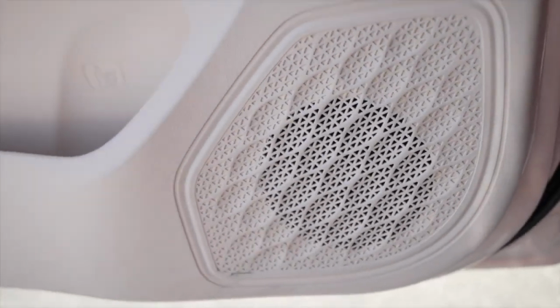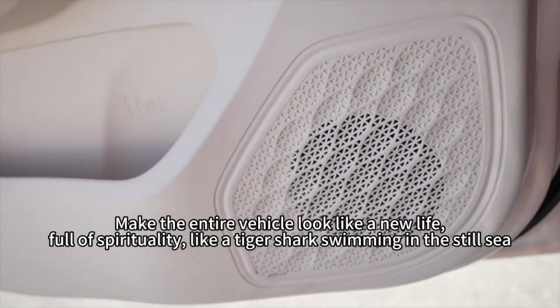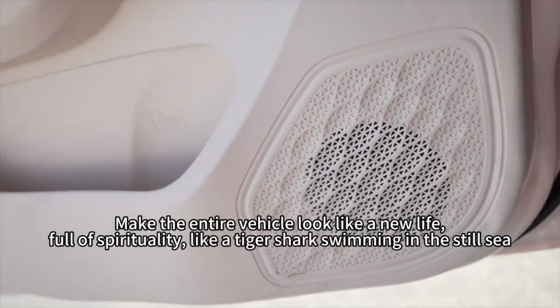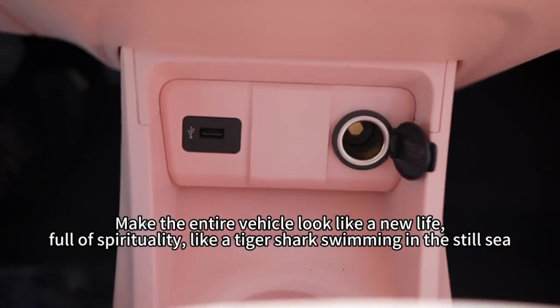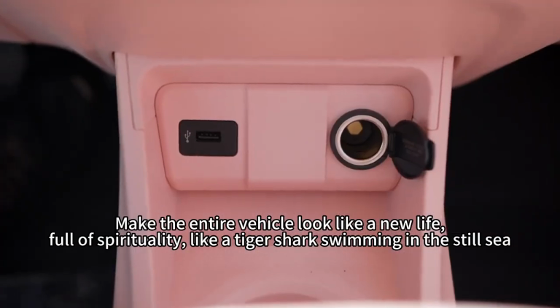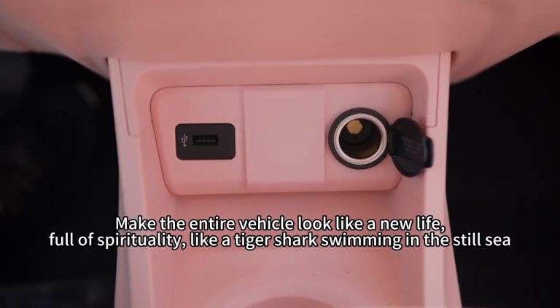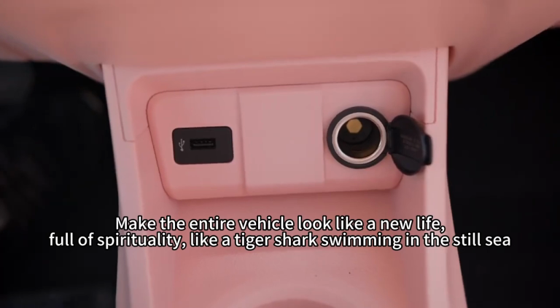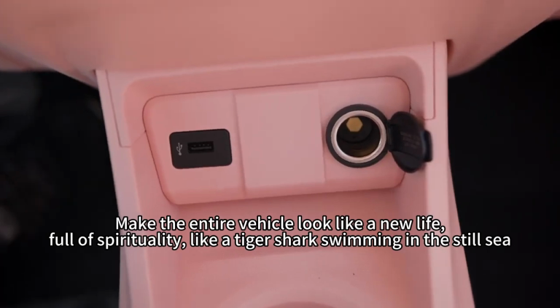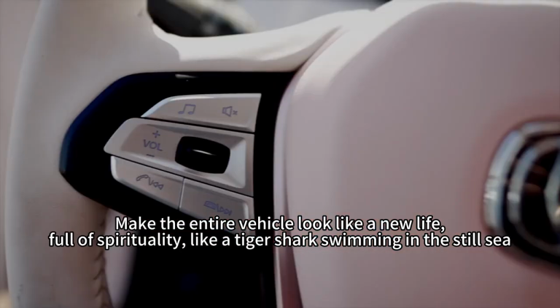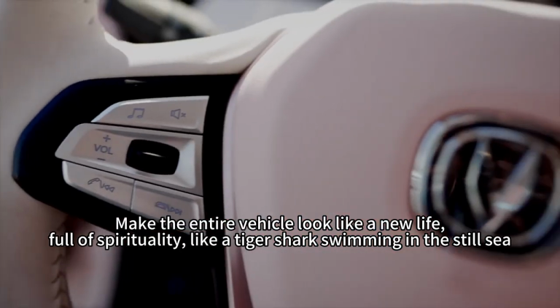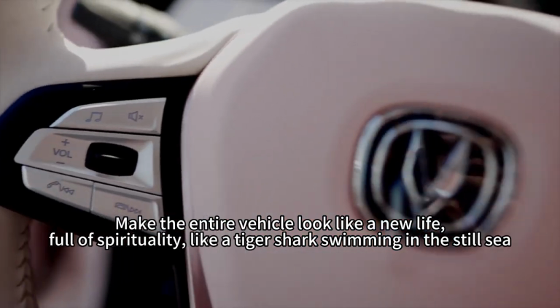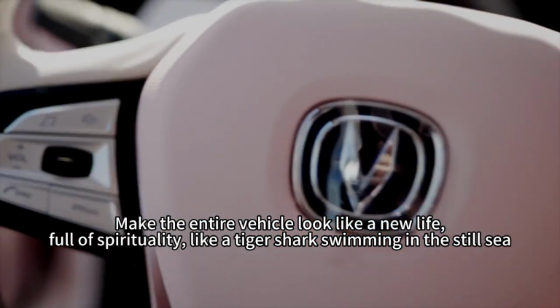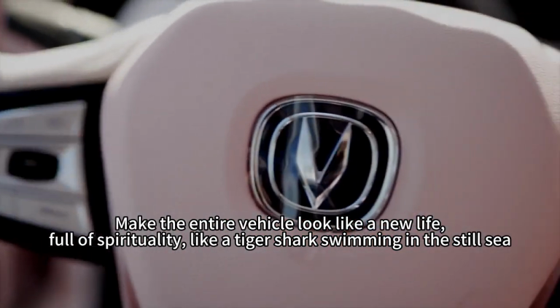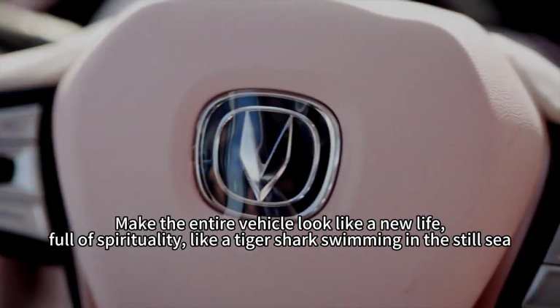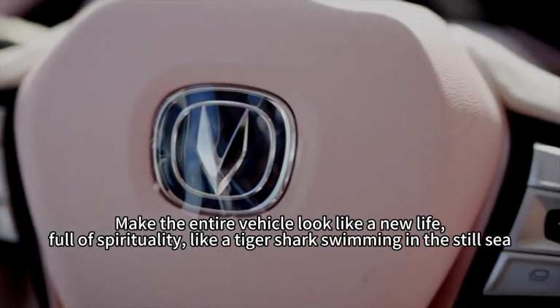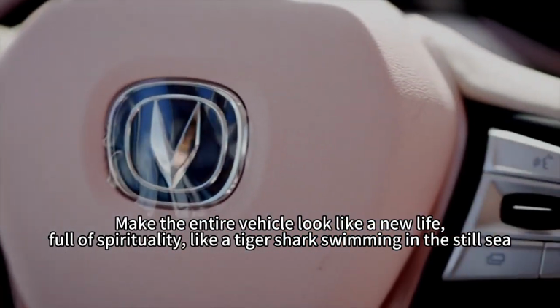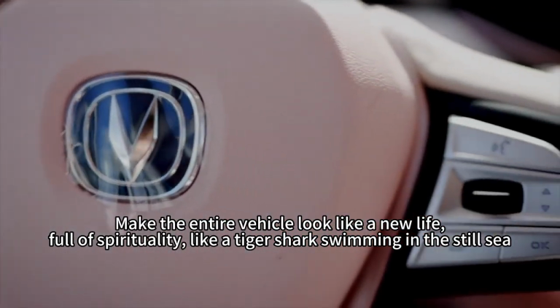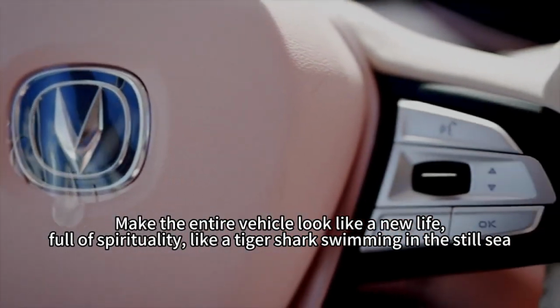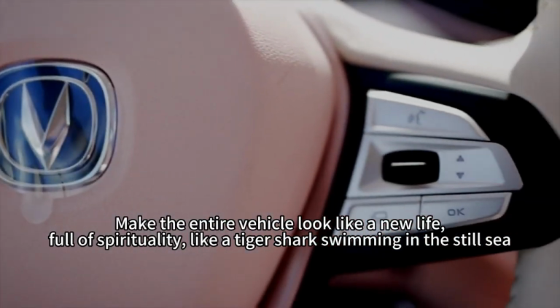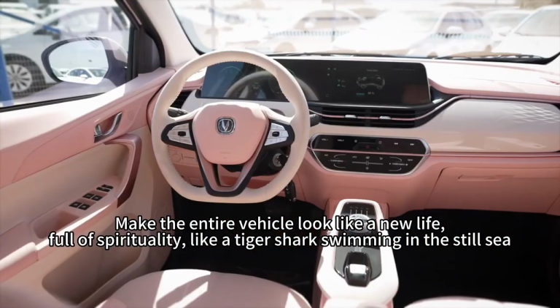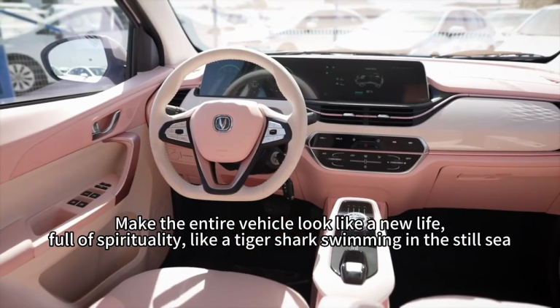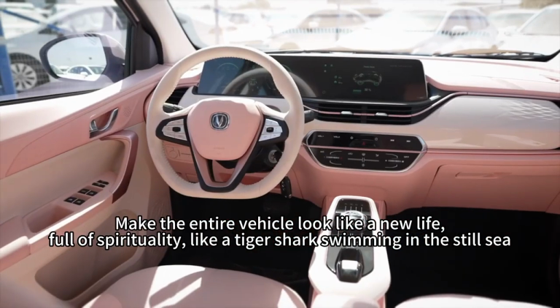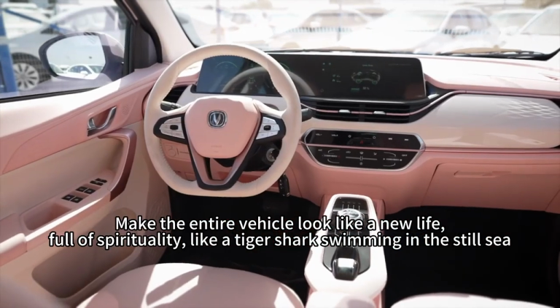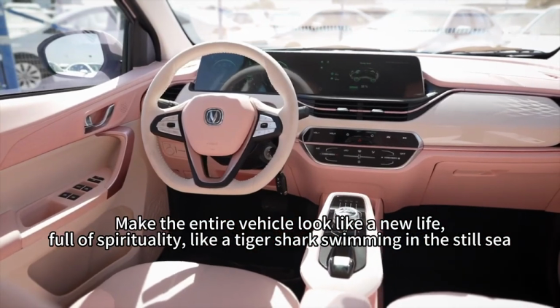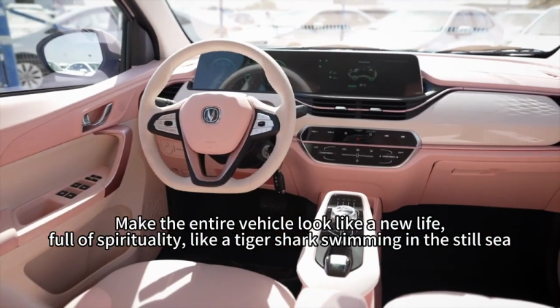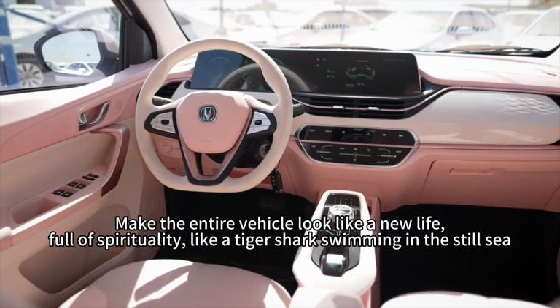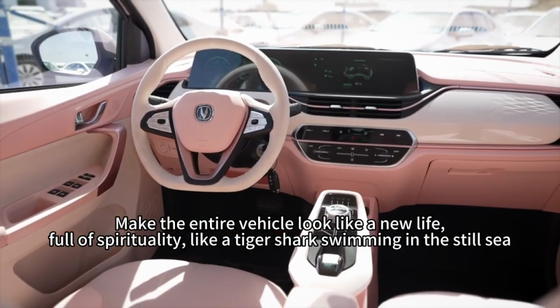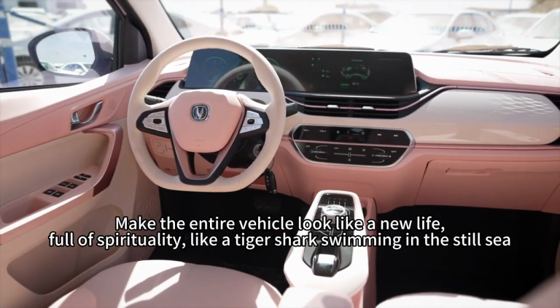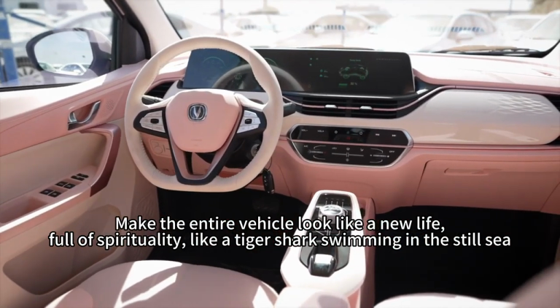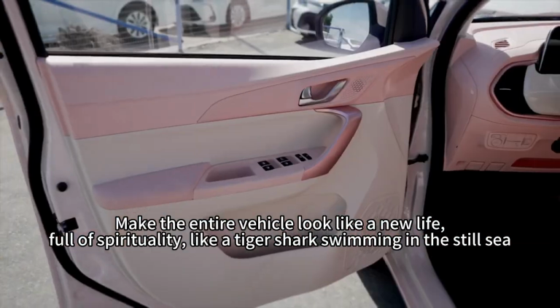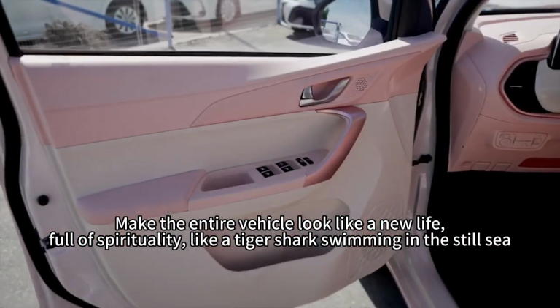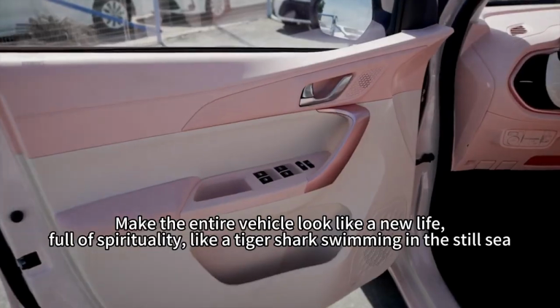Make the entire vehicle look like a new life, full of spirituality — like a tiger shark swimming in the still sea.